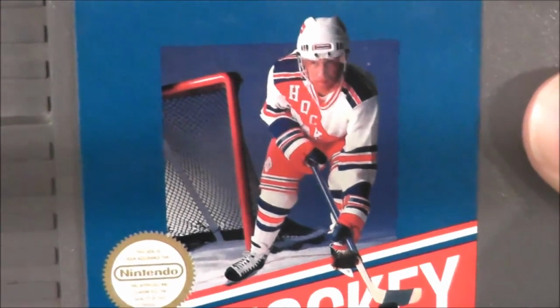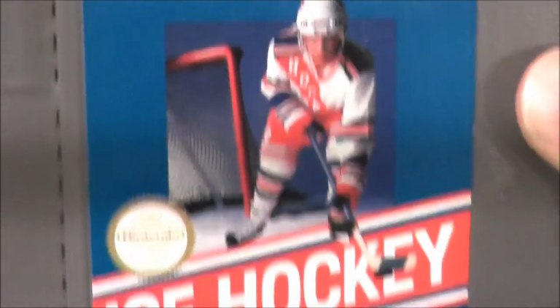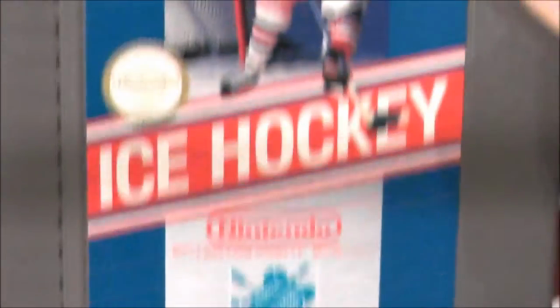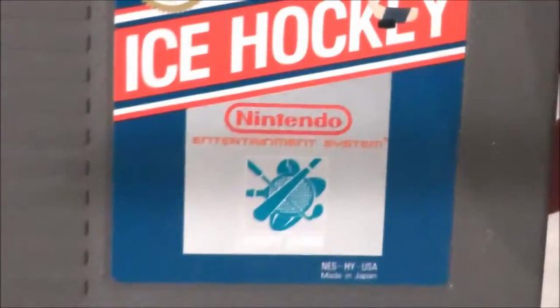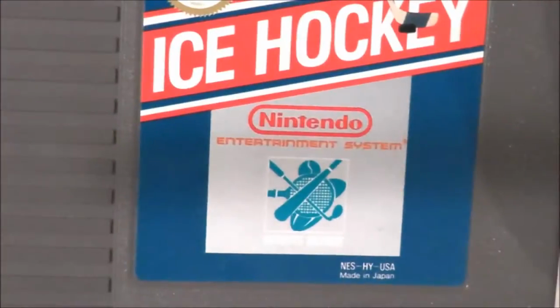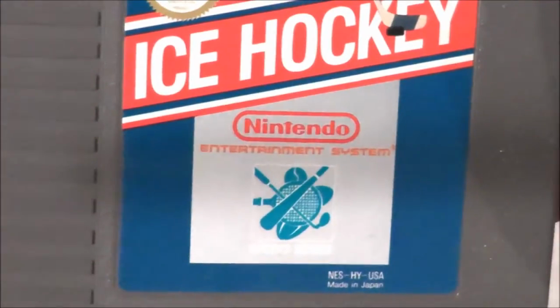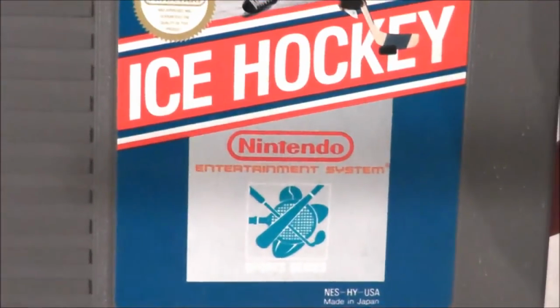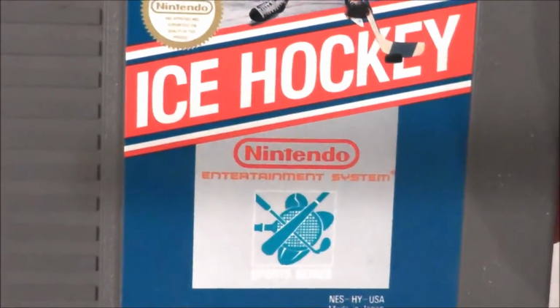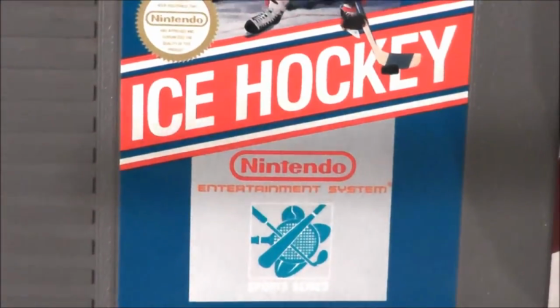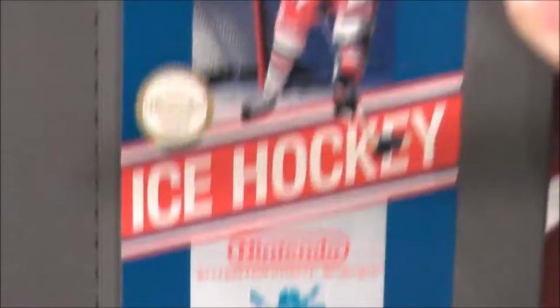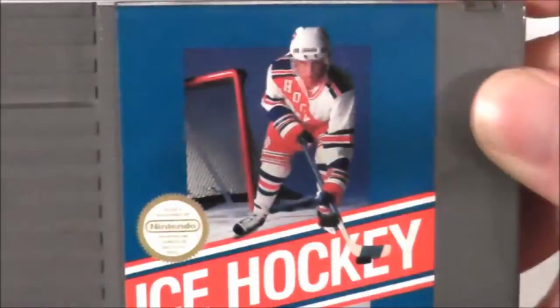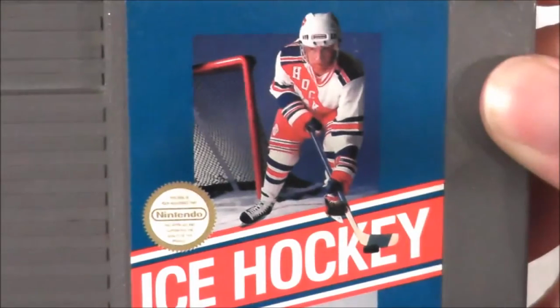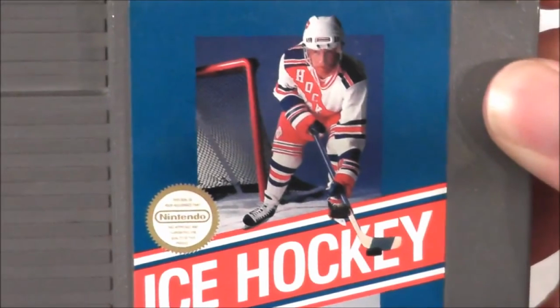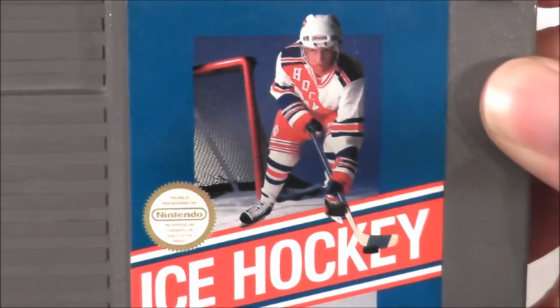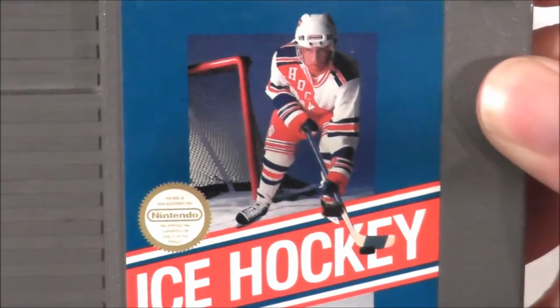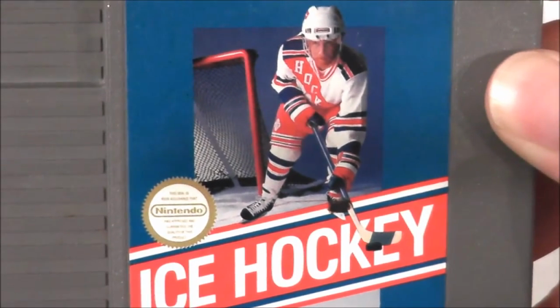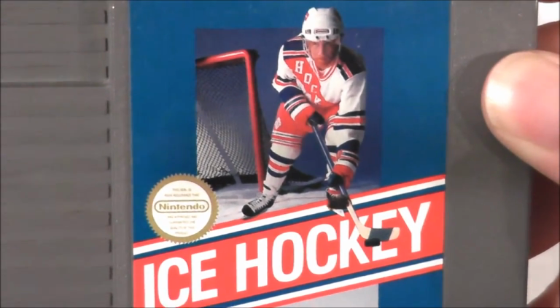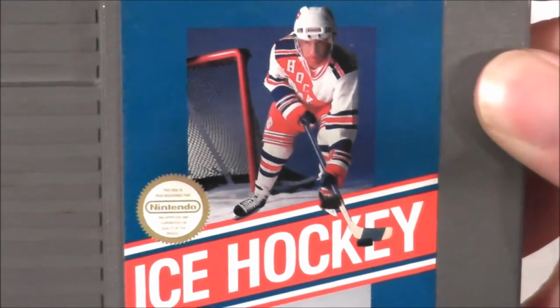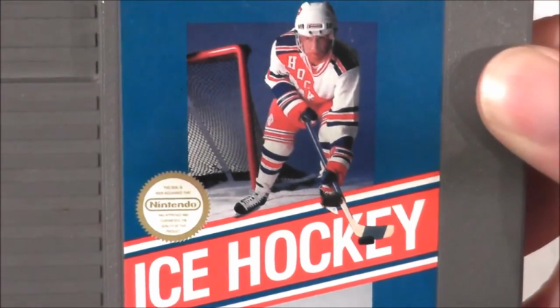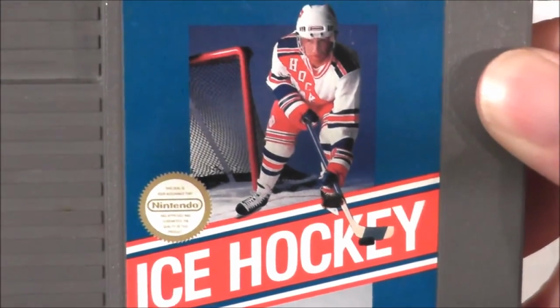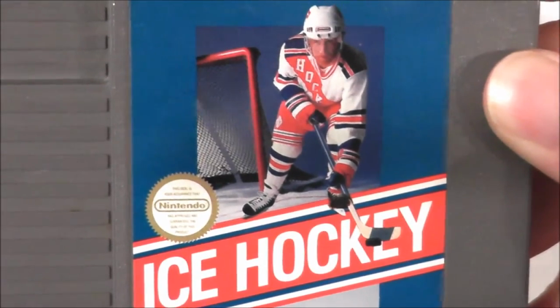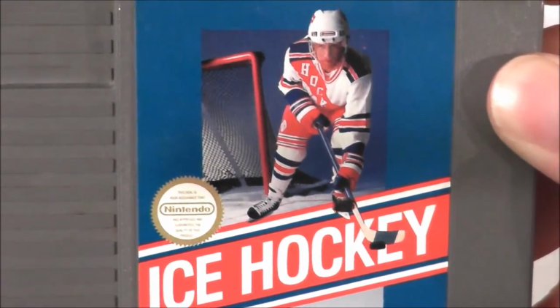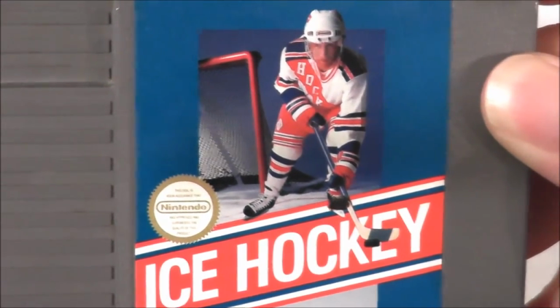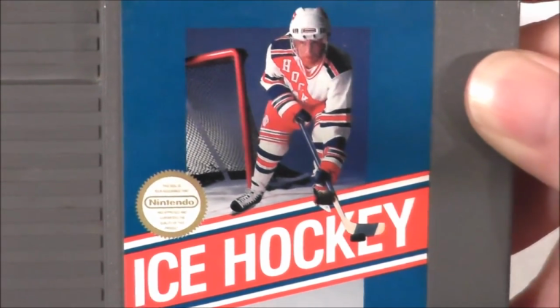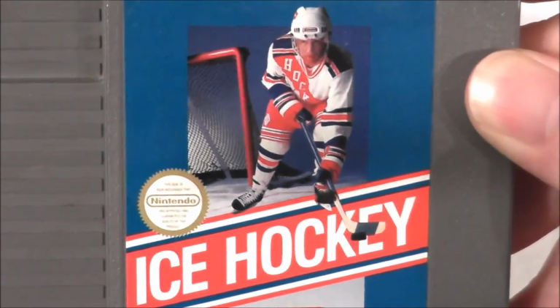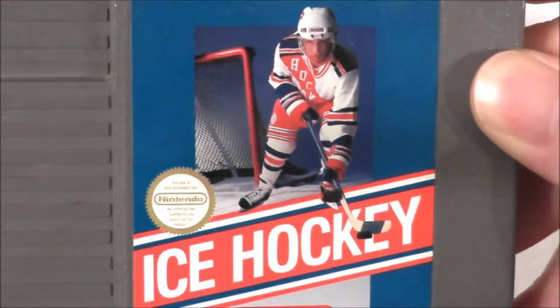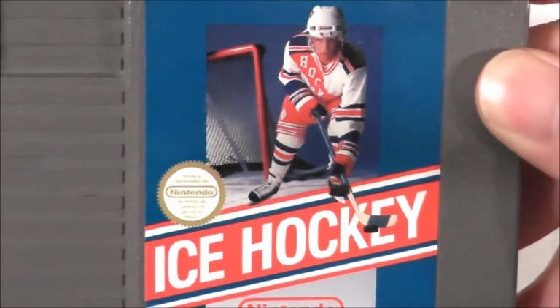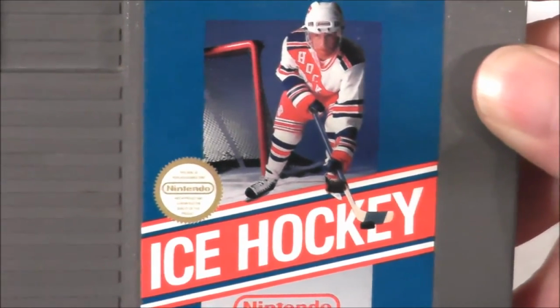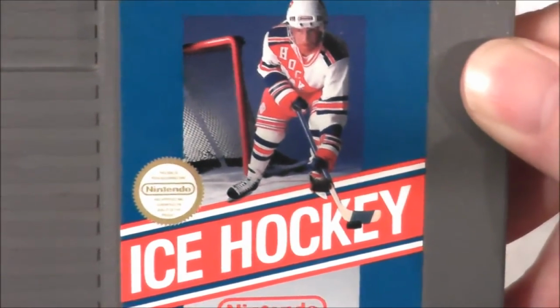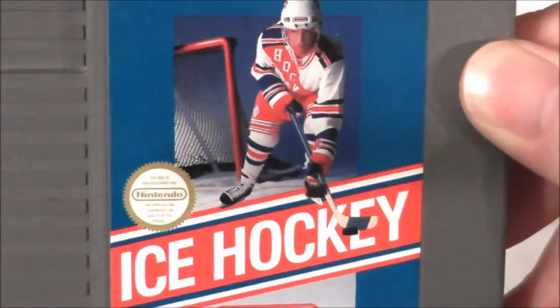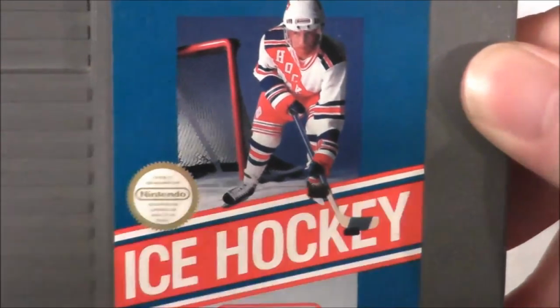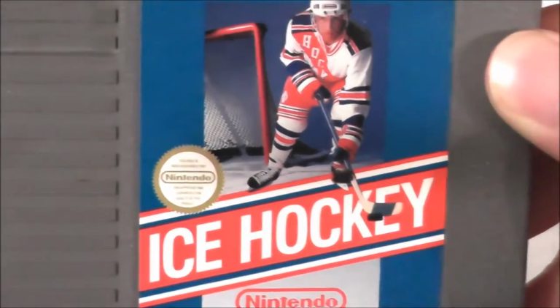Nonetheless, let's go ahead and take Ice Hockey for our Nintendo Entertainment System, pop it into the NES and see how it holds up today. Let's go to the game.